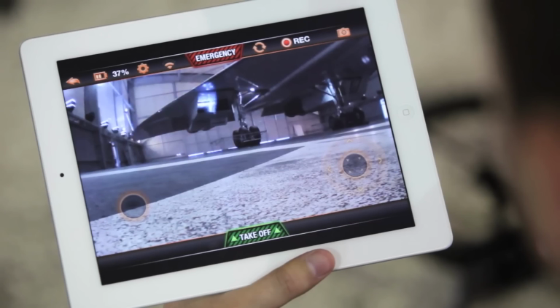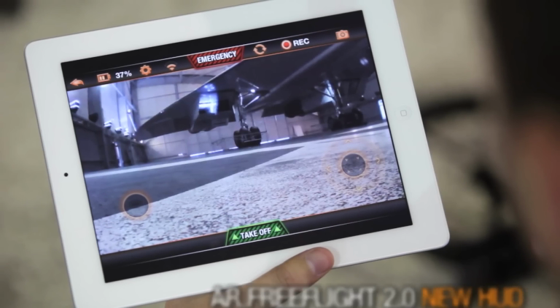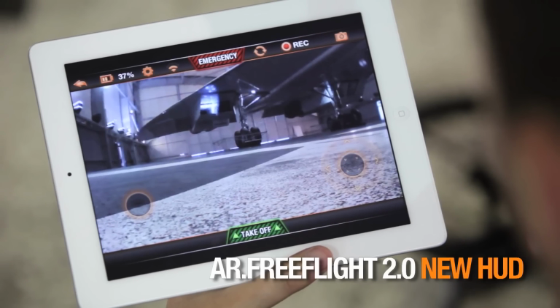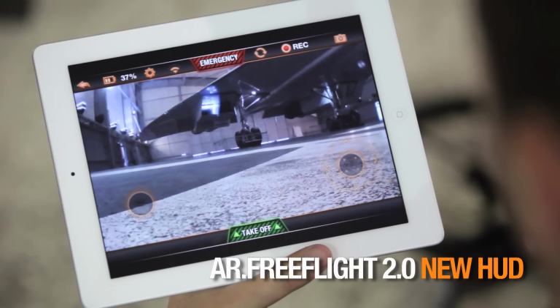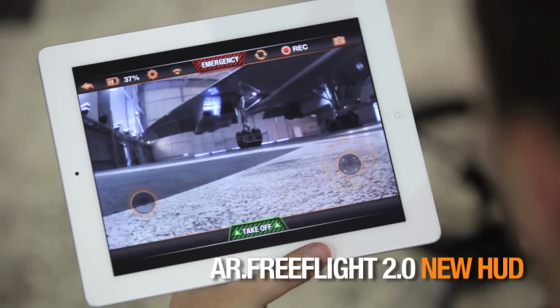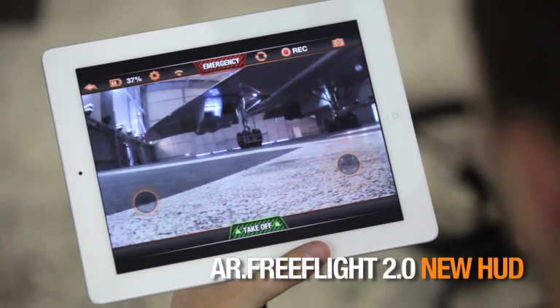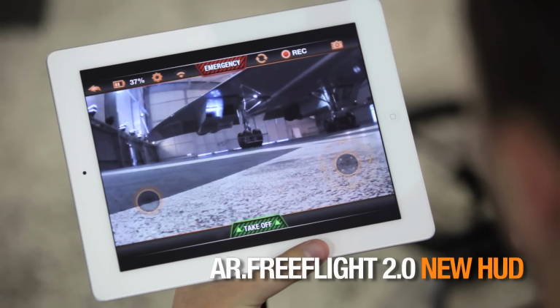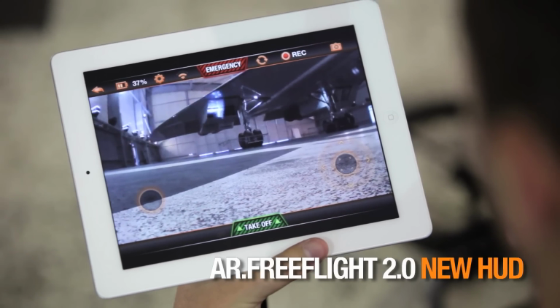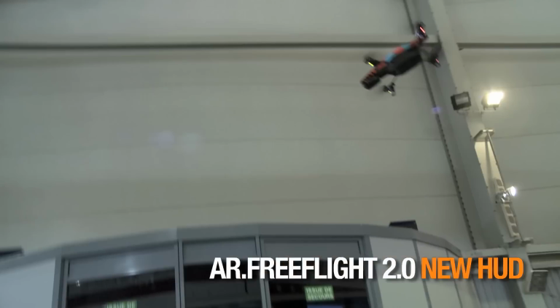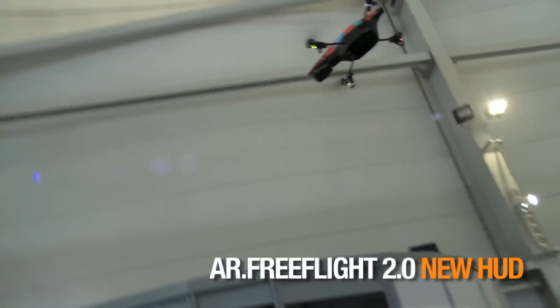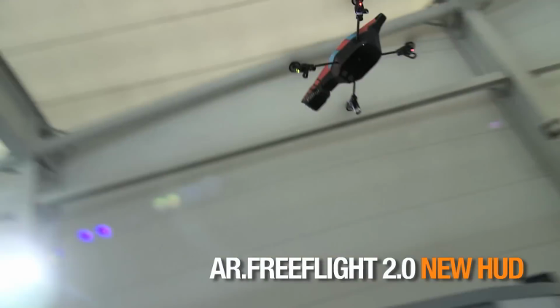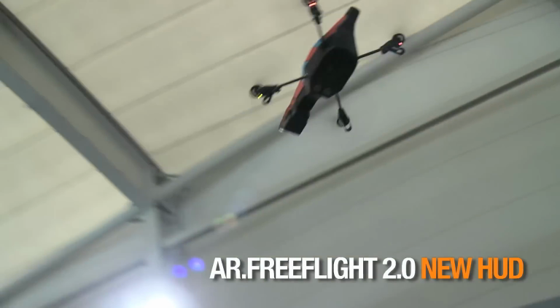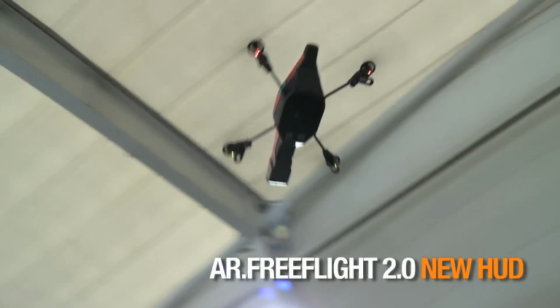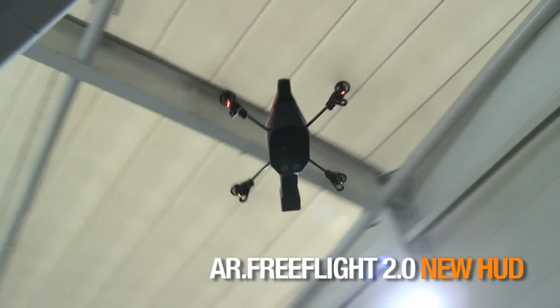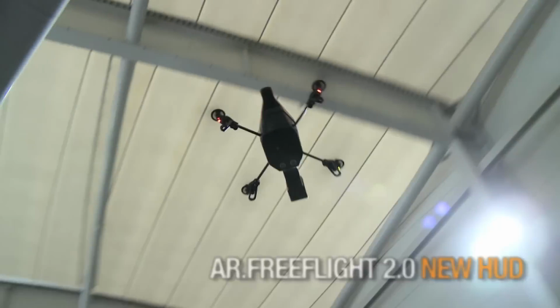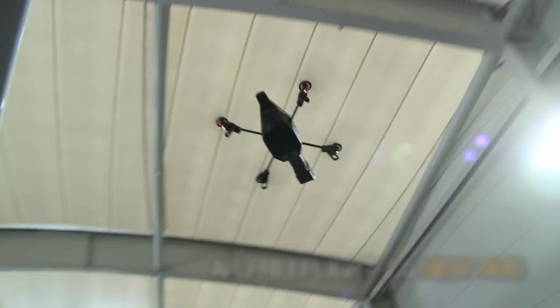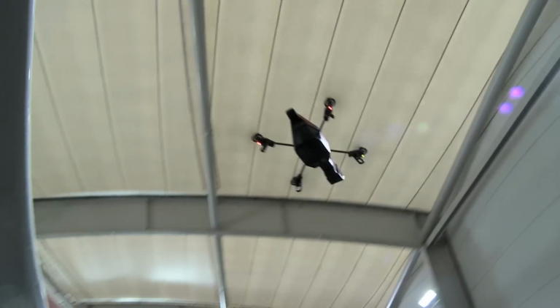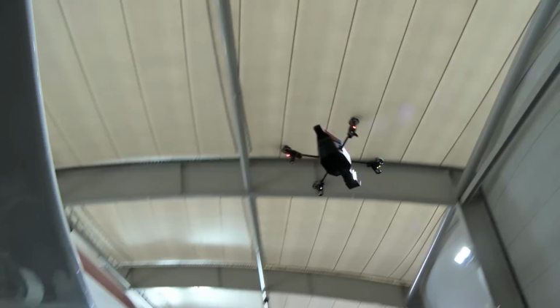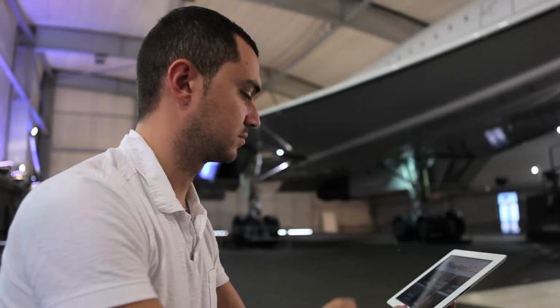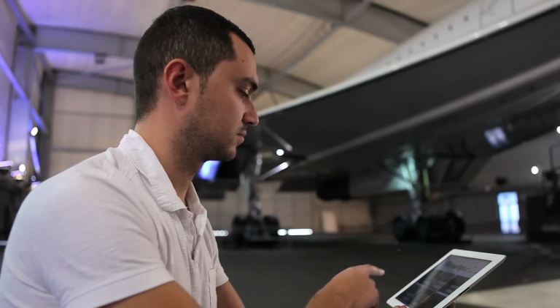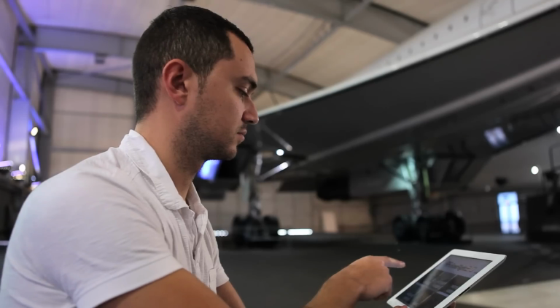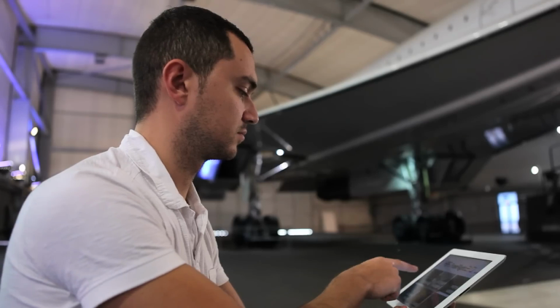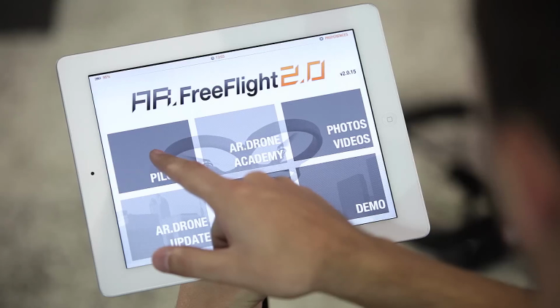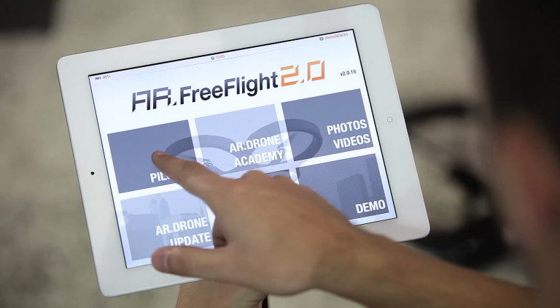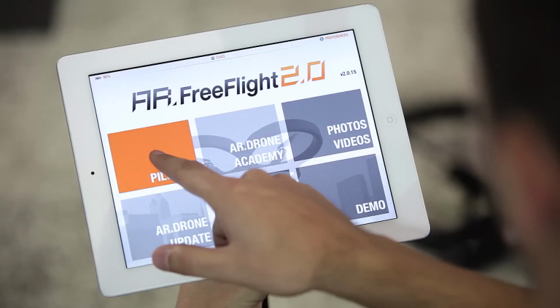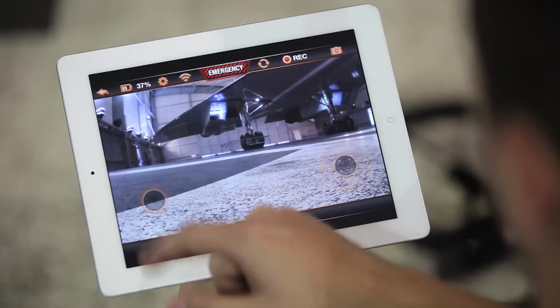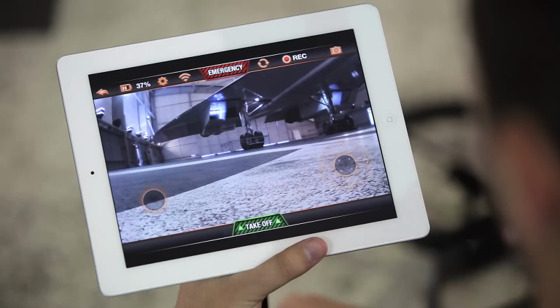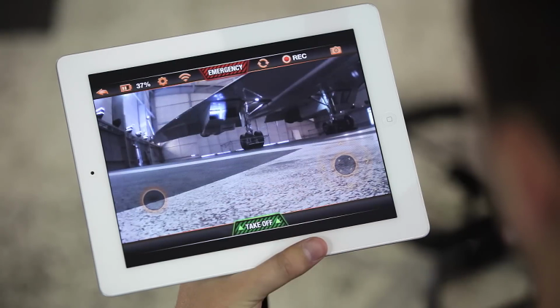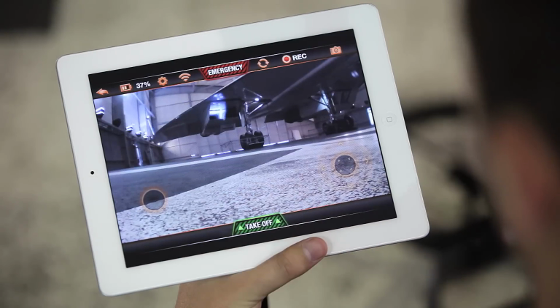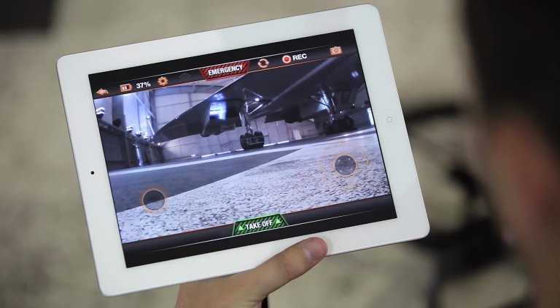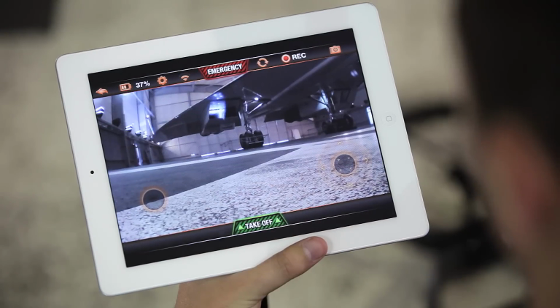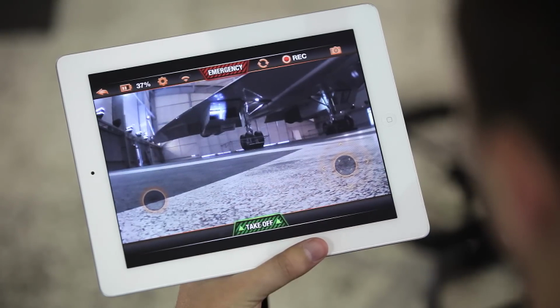Welcome to the latest version of AR FreeFlight 2.0. Press the Piloting button to access the pilot interface.